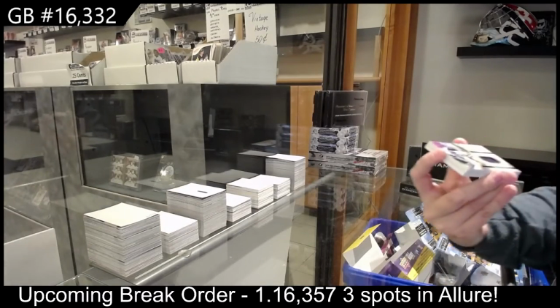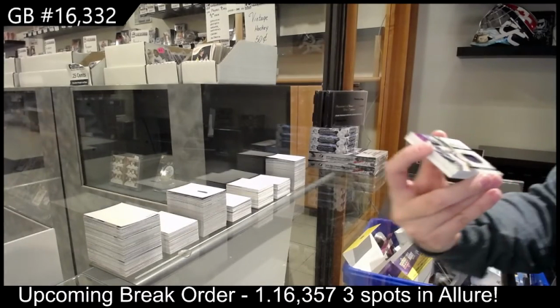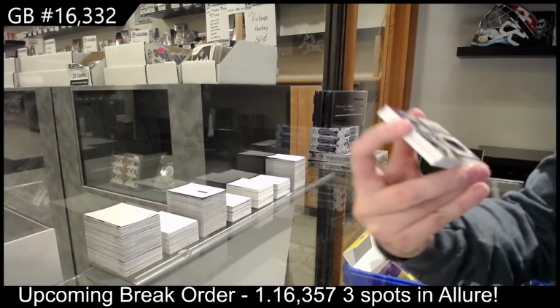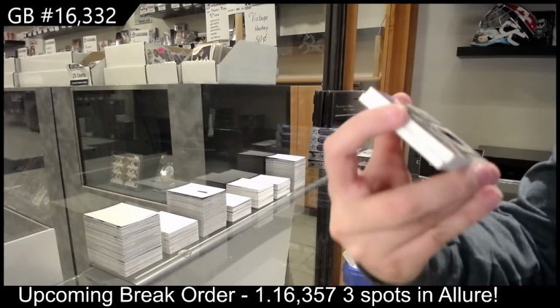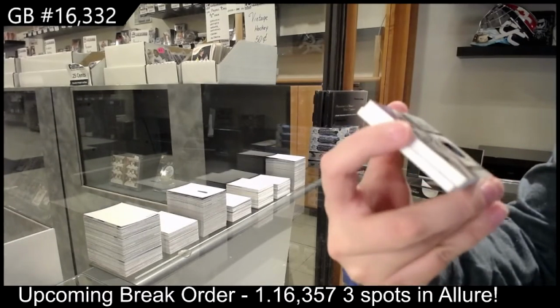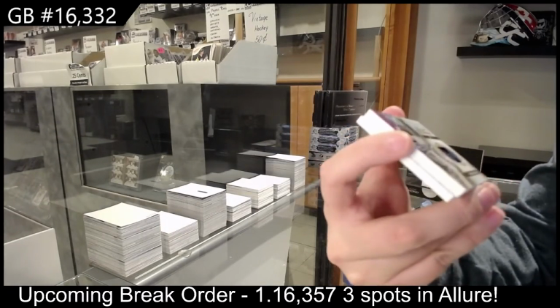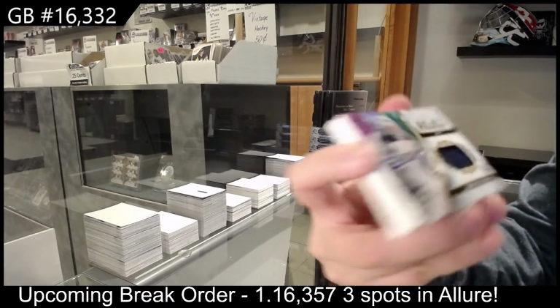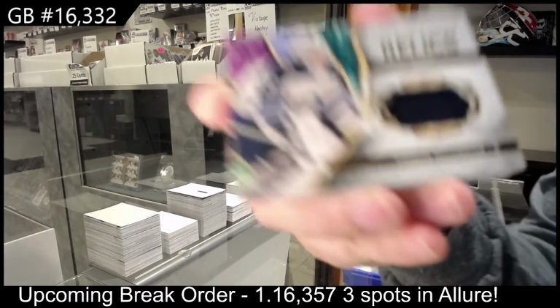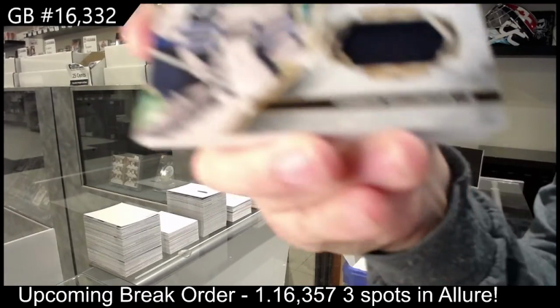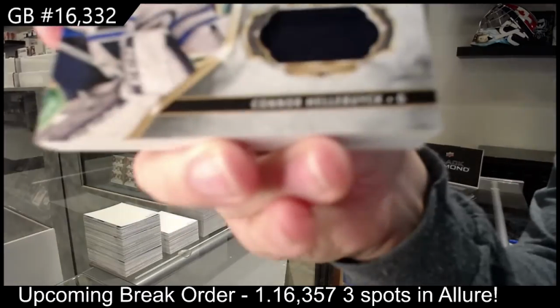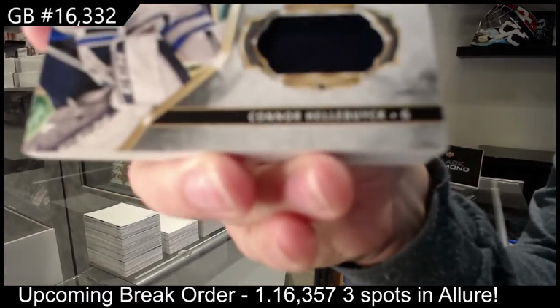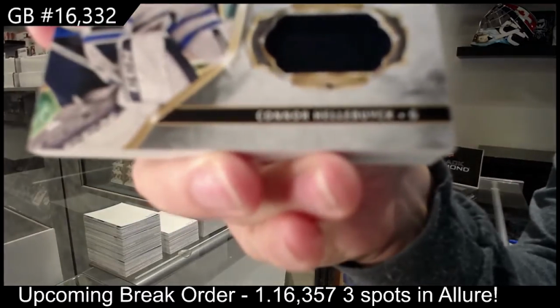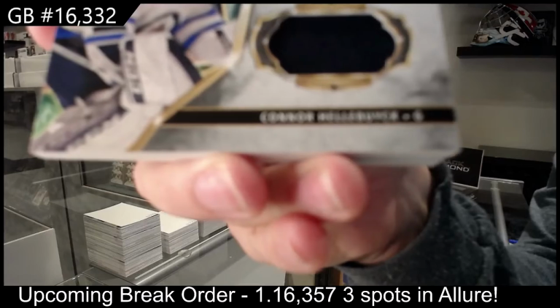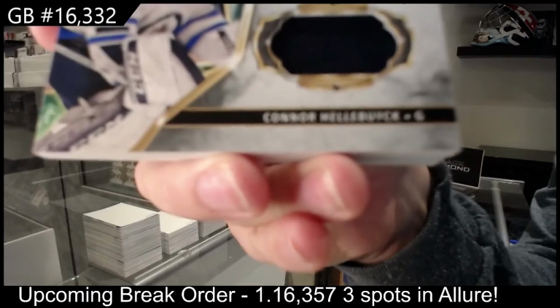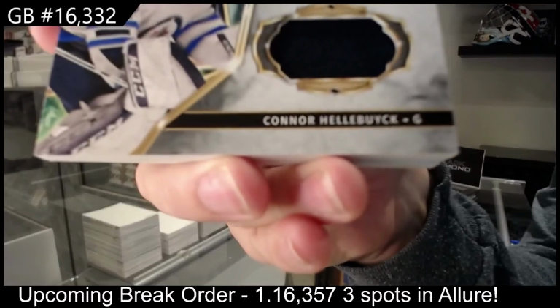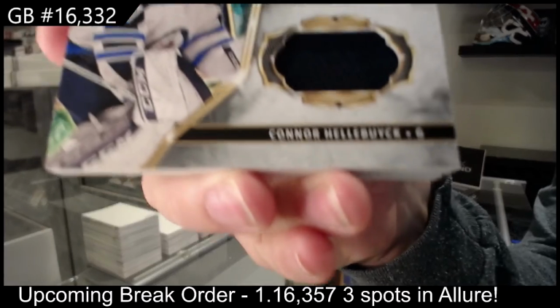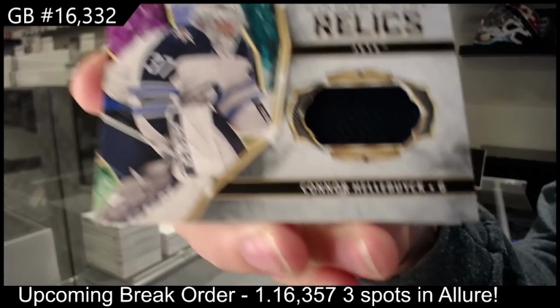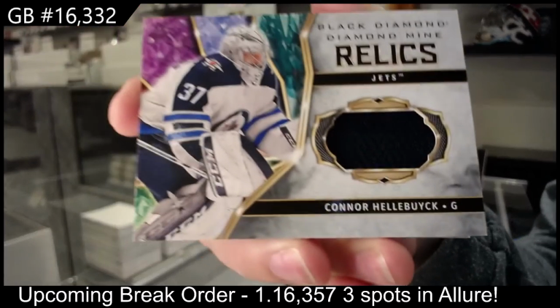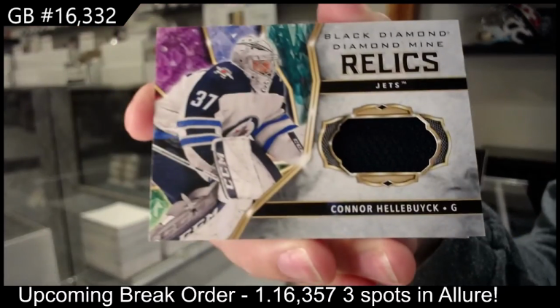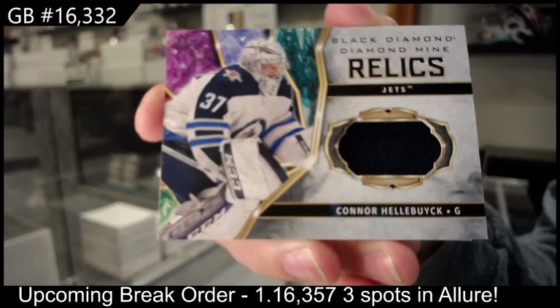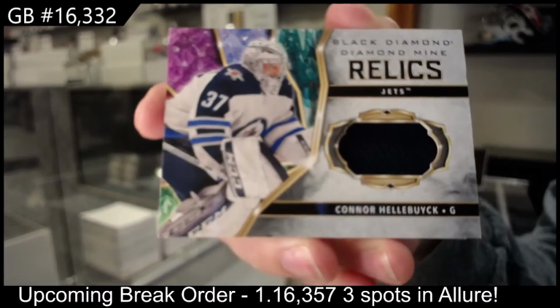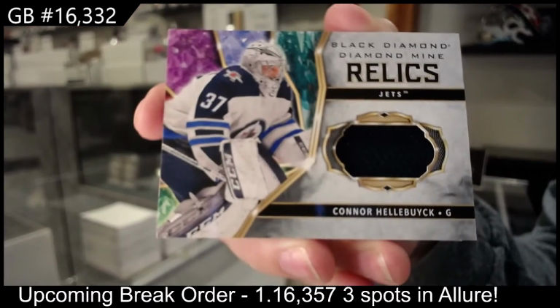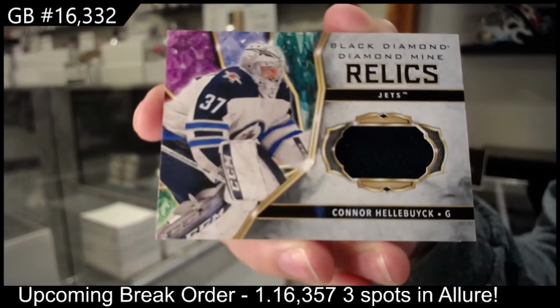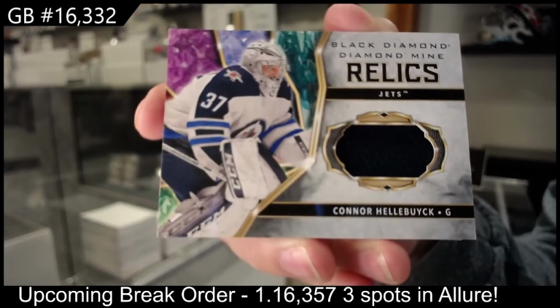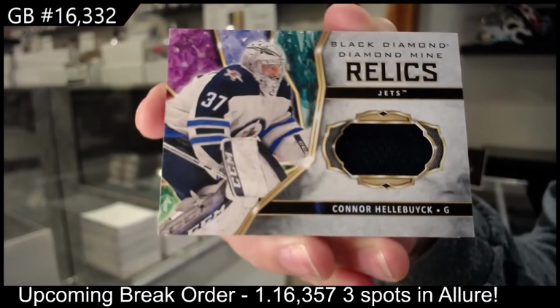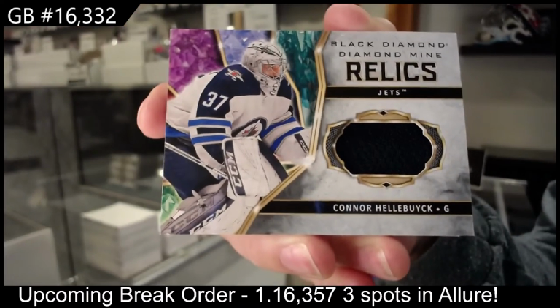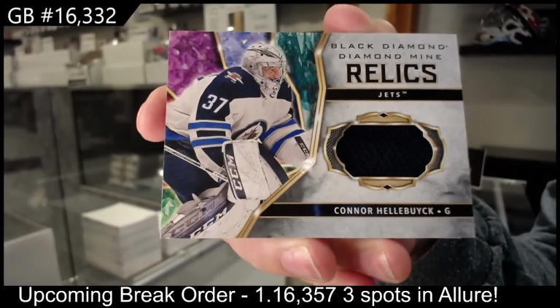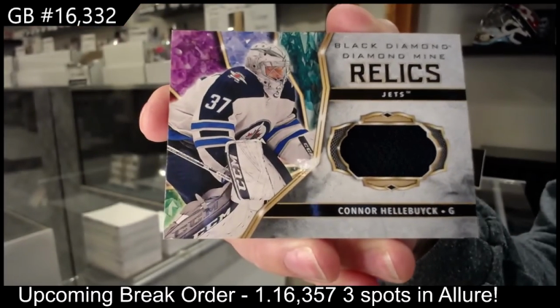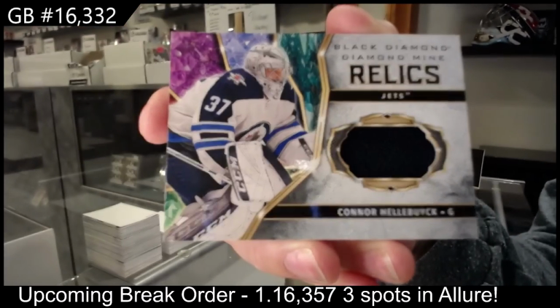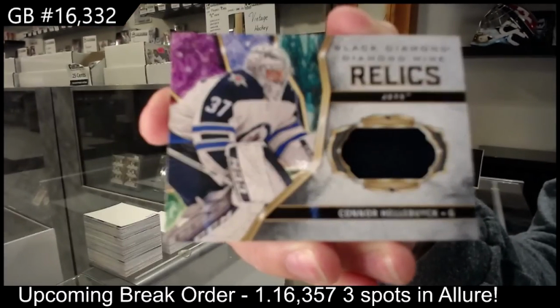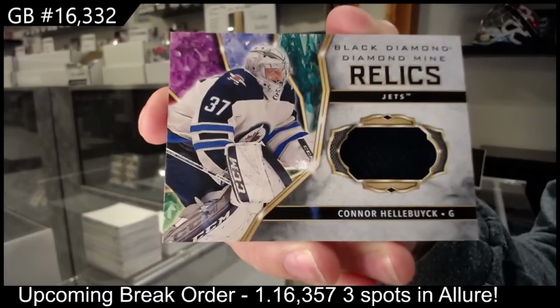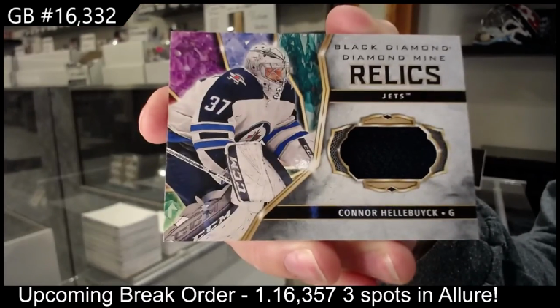Diamond Mine Relics jersey of Connor Hellebuyck for Winnipeg — all the Hellebuyks, just getting all the Hellebuyks.